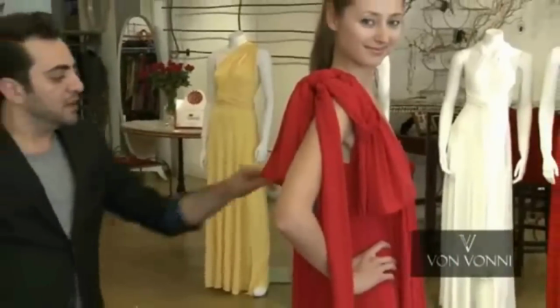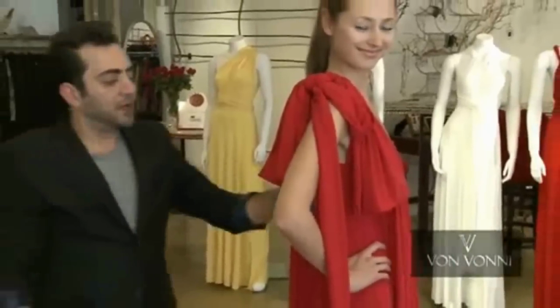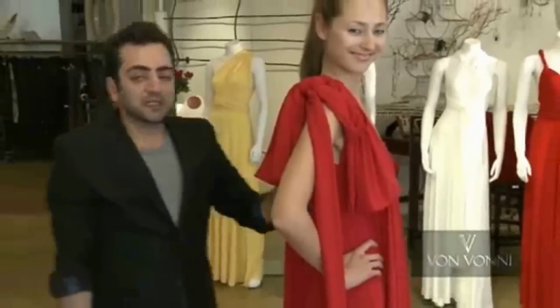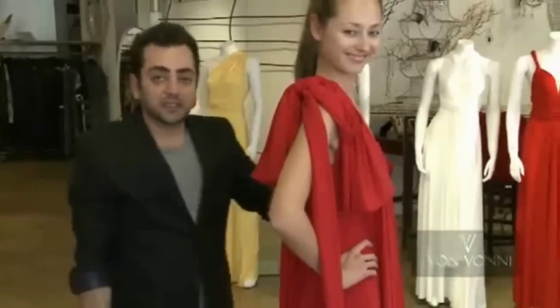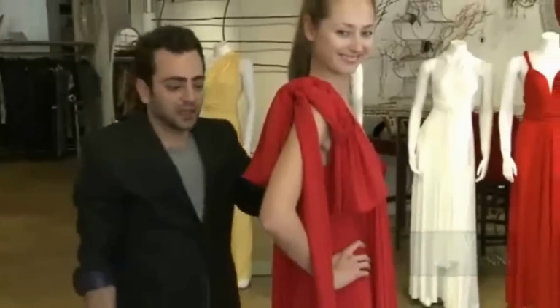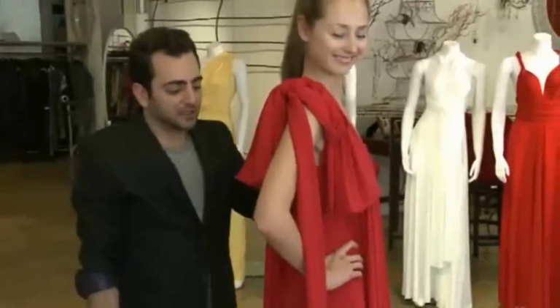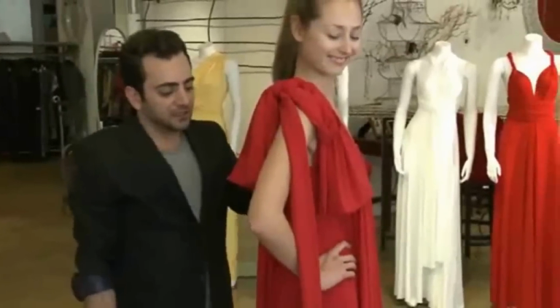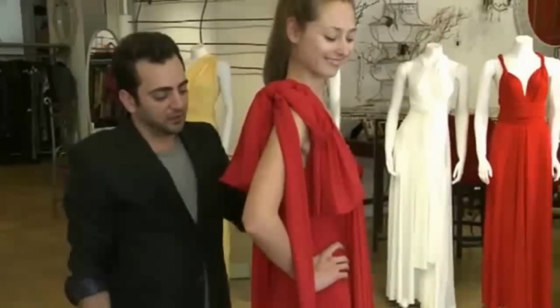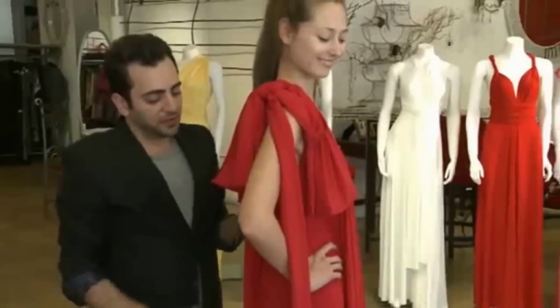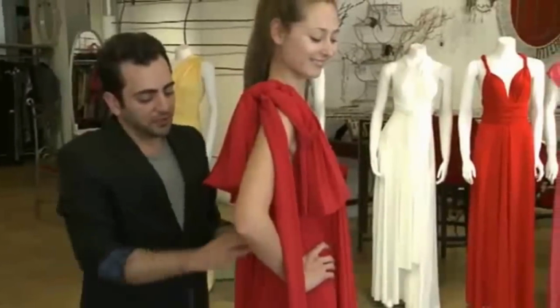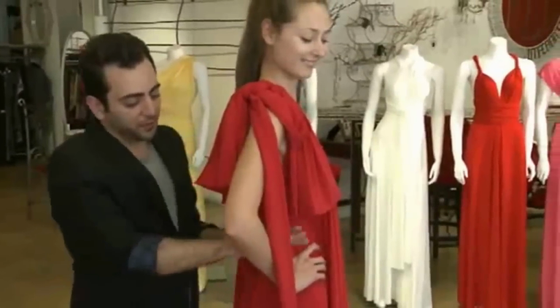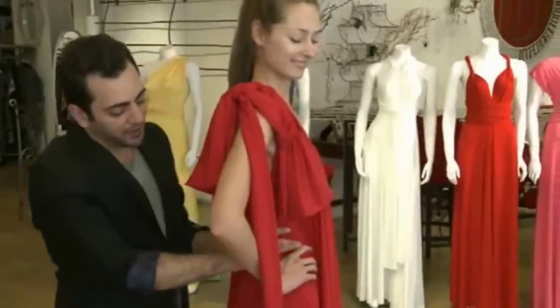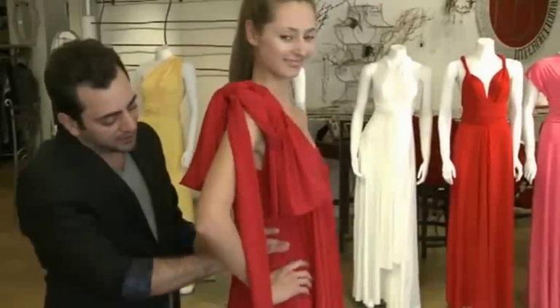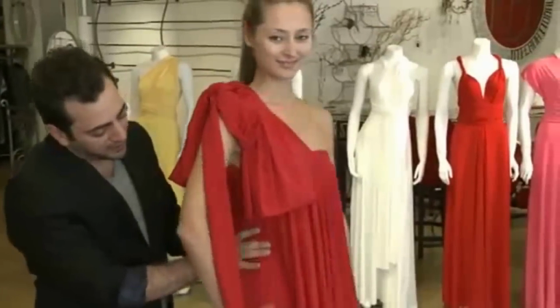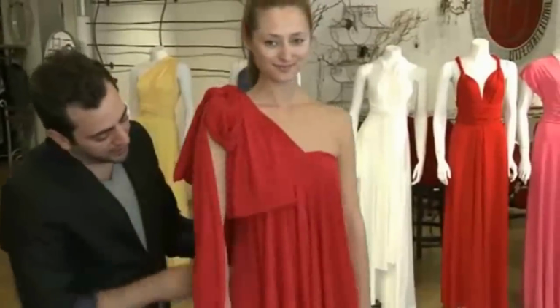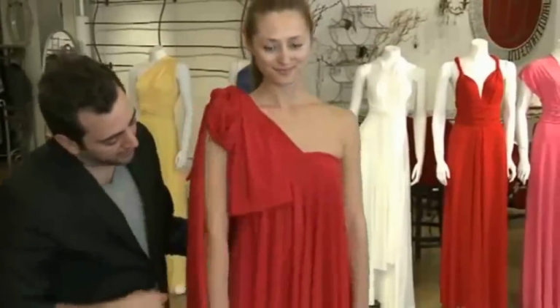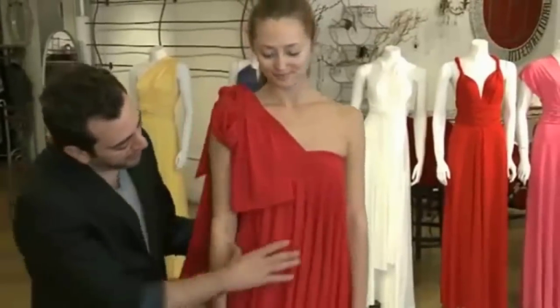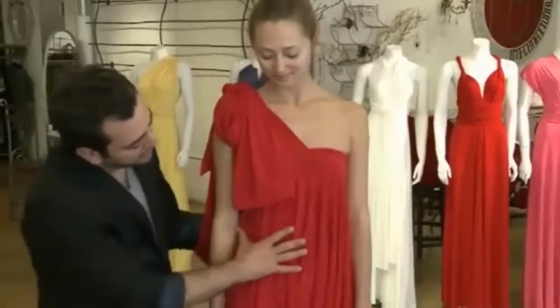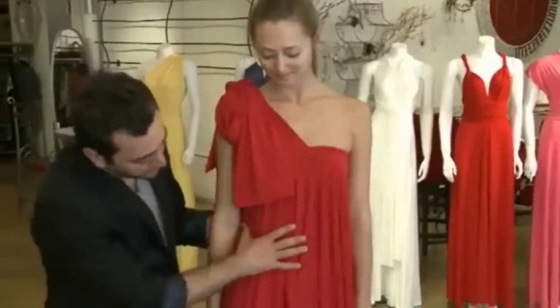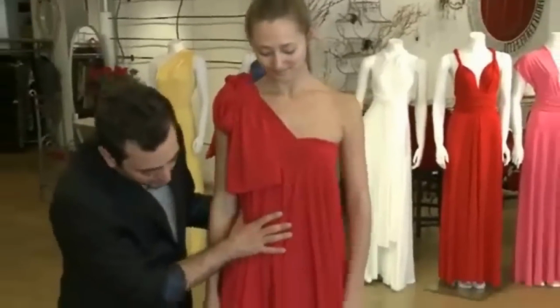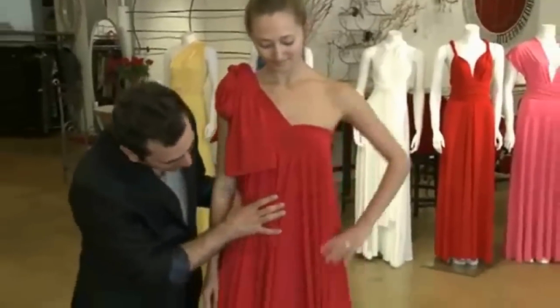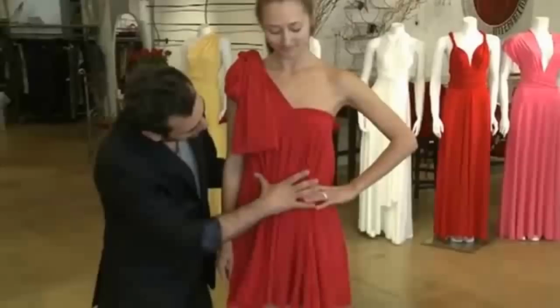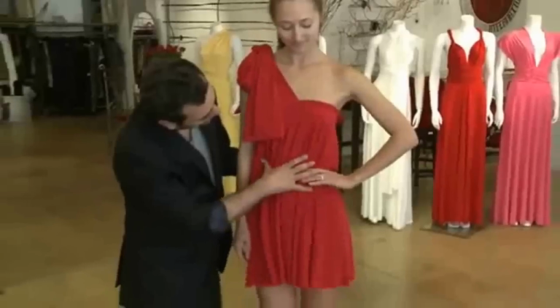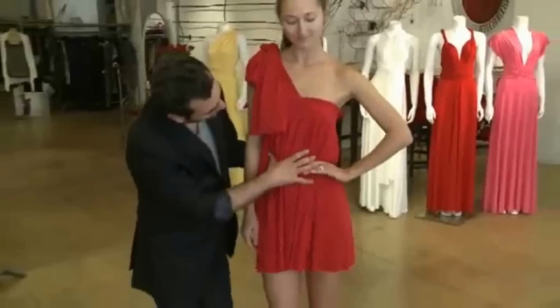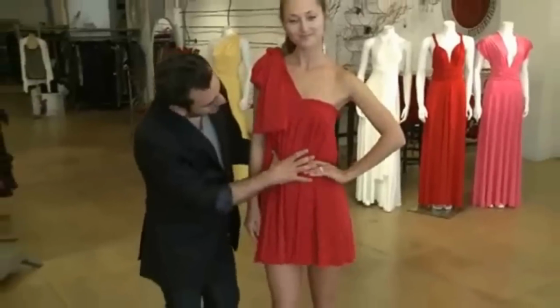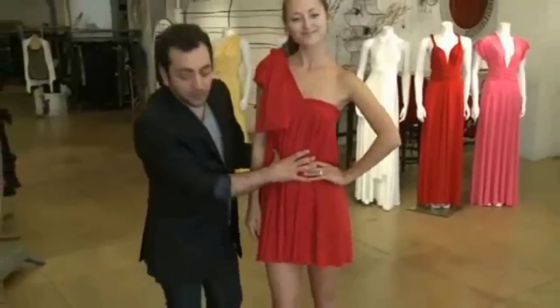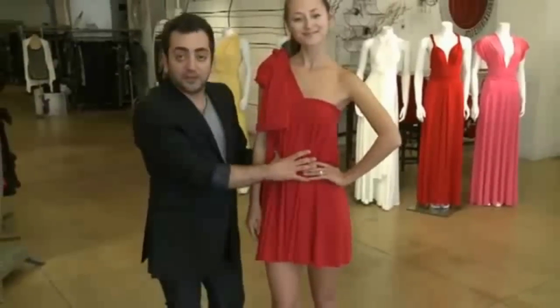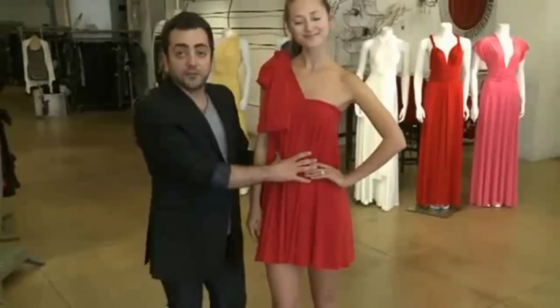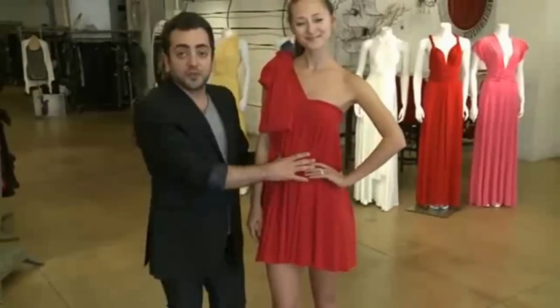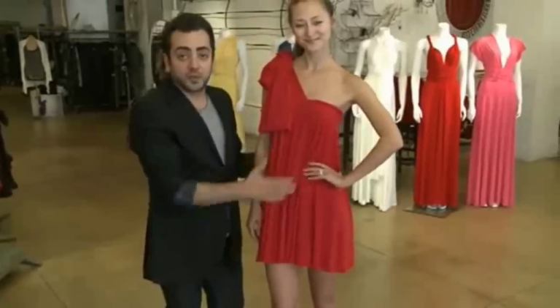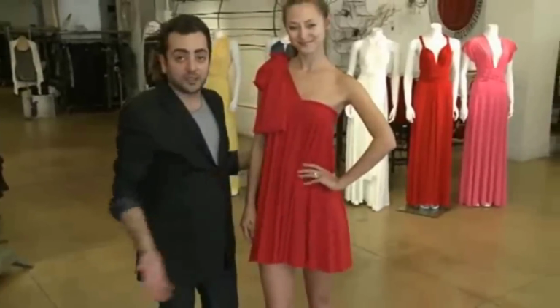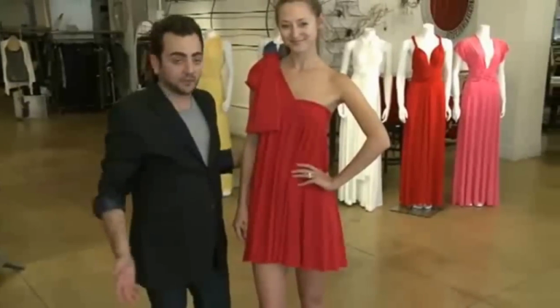If you want to accessorize it, you can also wear a belt to match your shoes, and then you have a beautiful waistline.